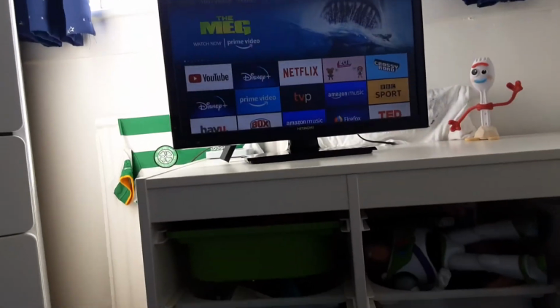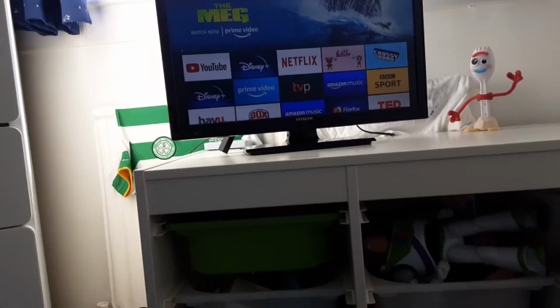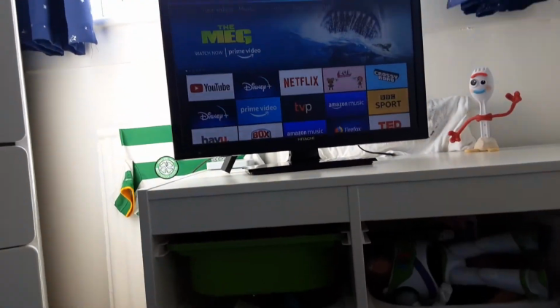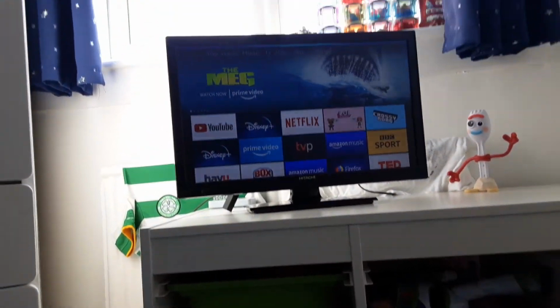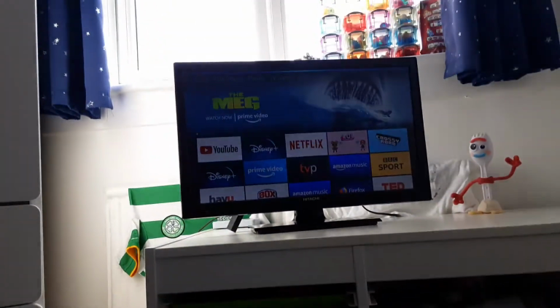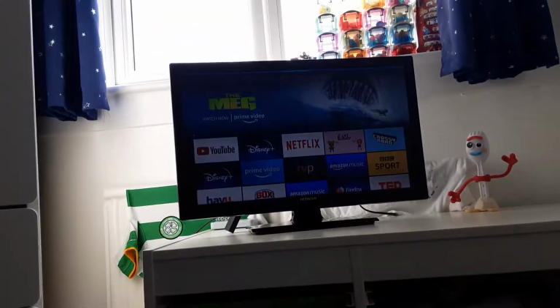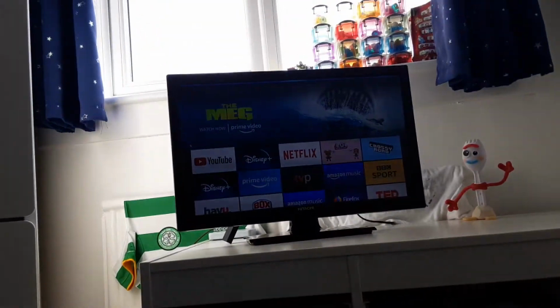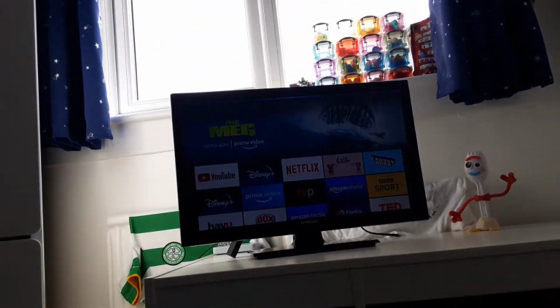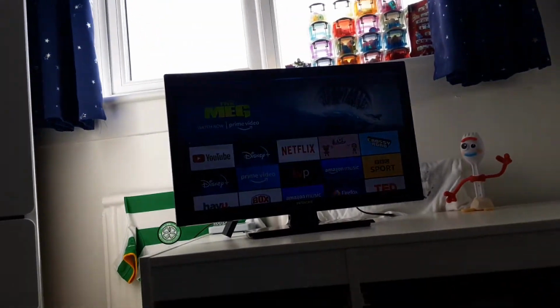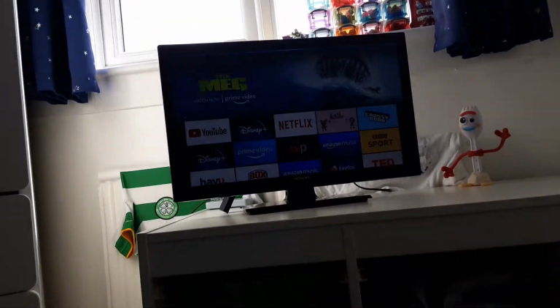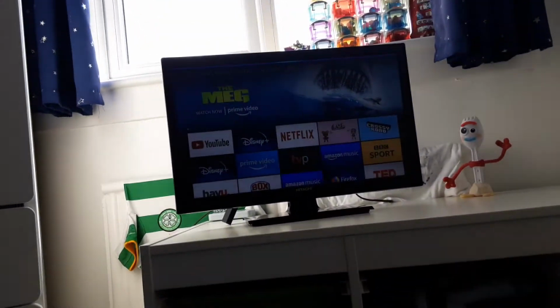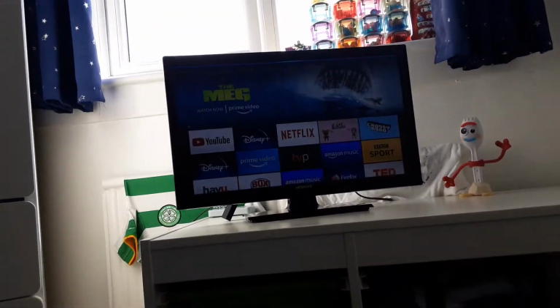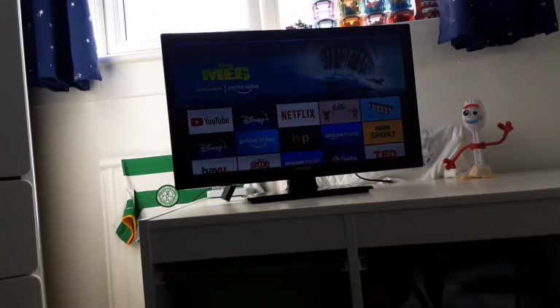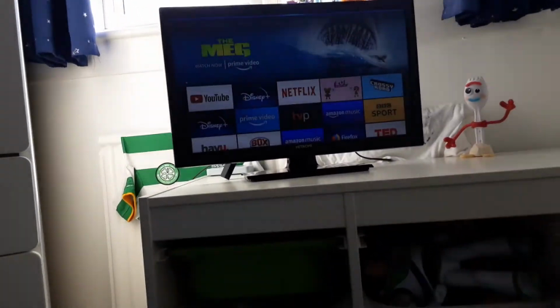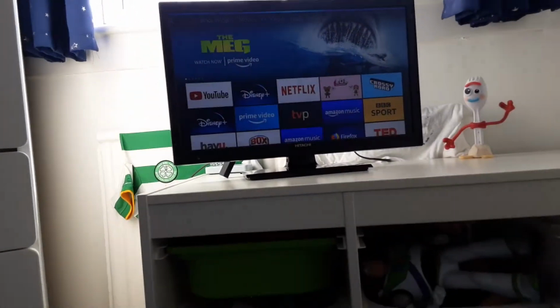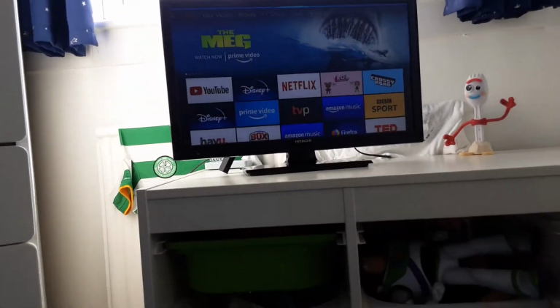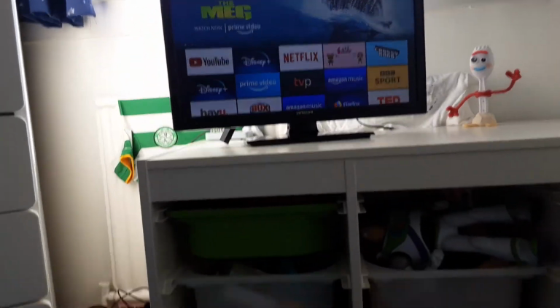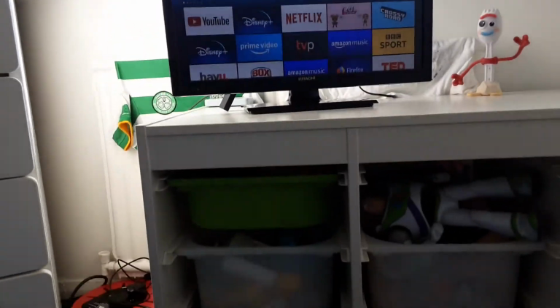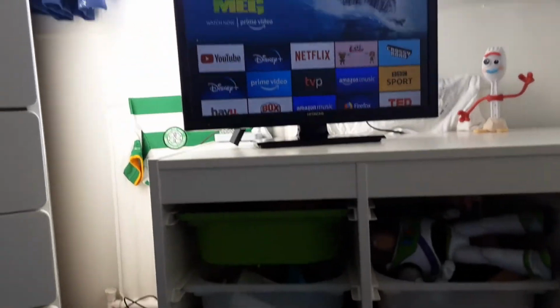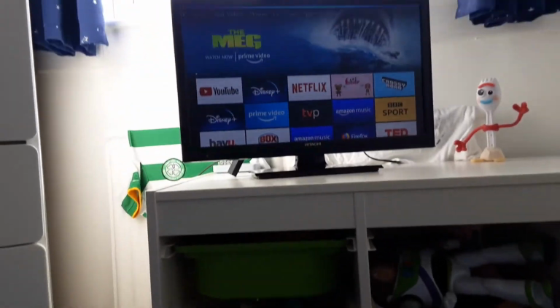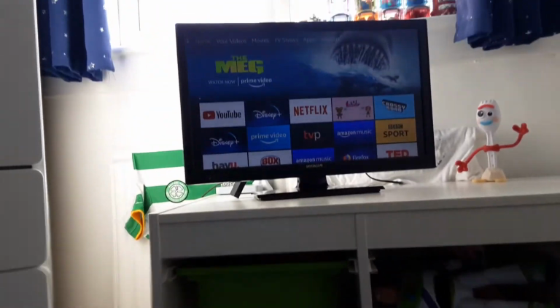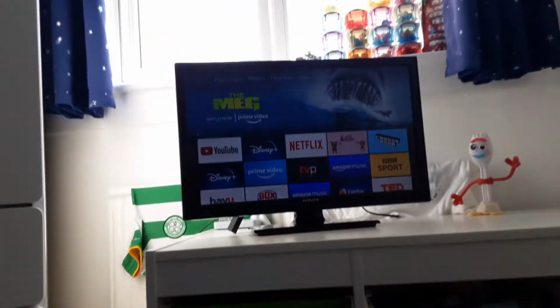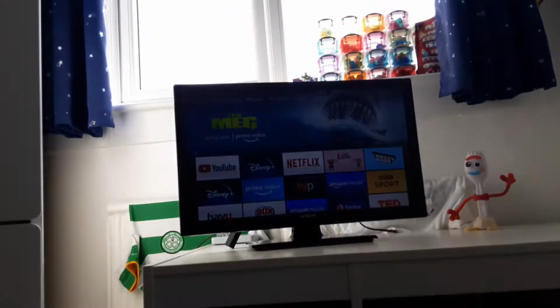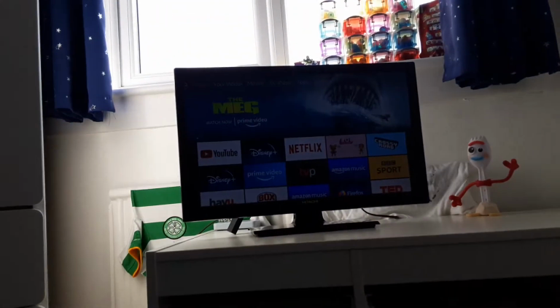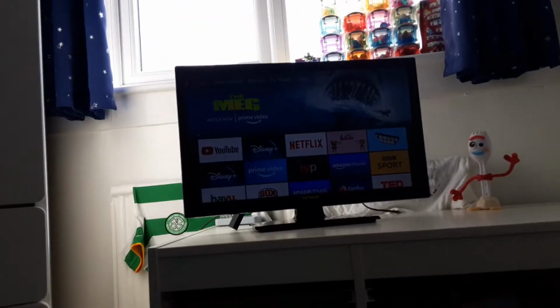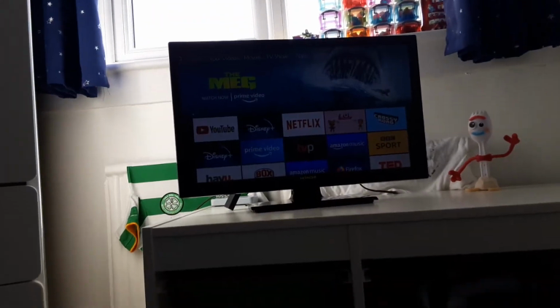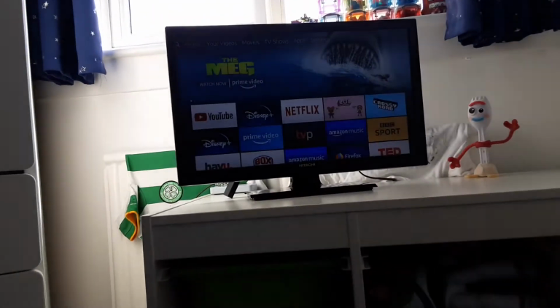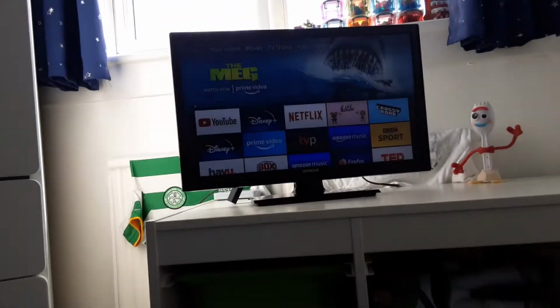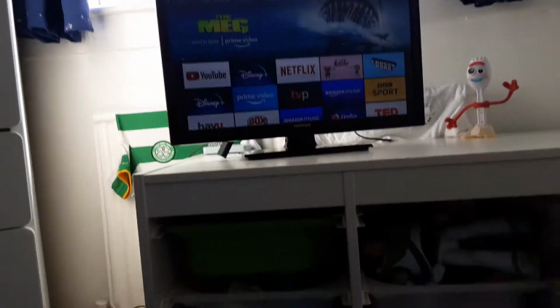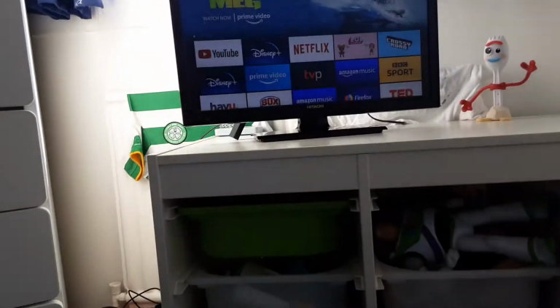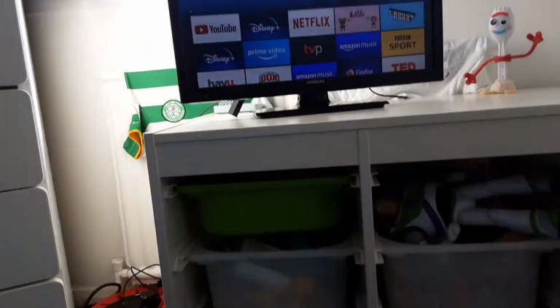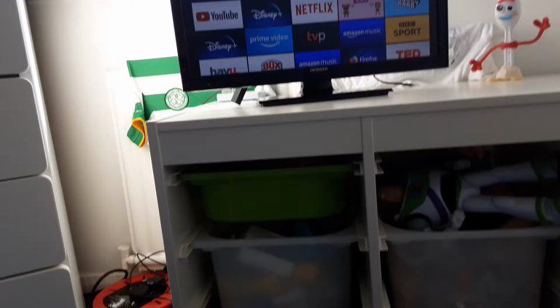What do you want to do today, Alexa? I don't have an opinion.